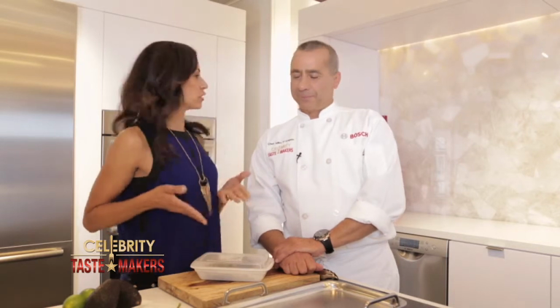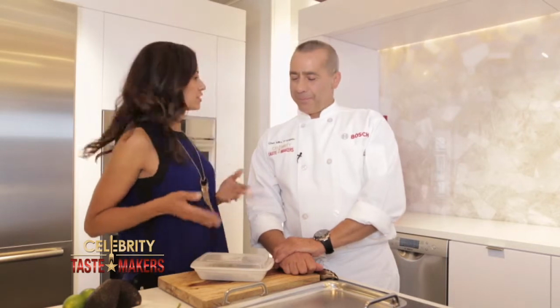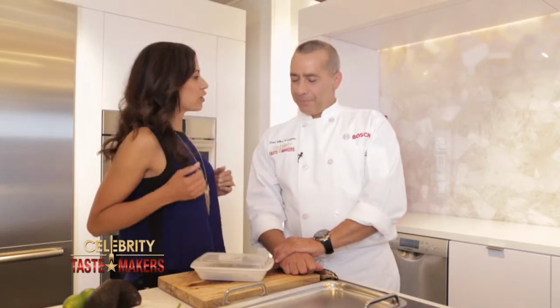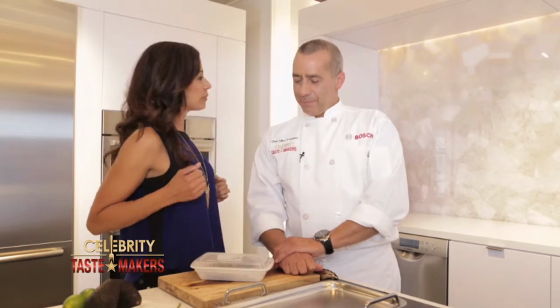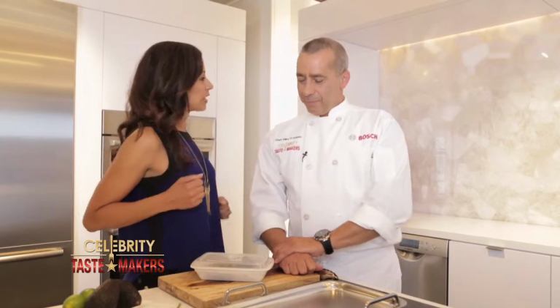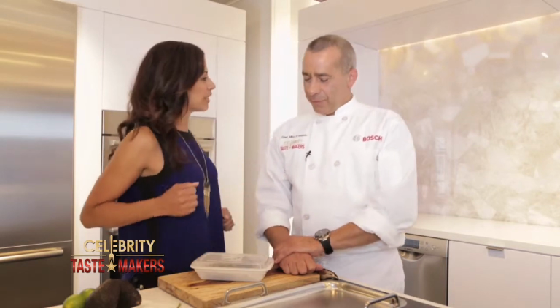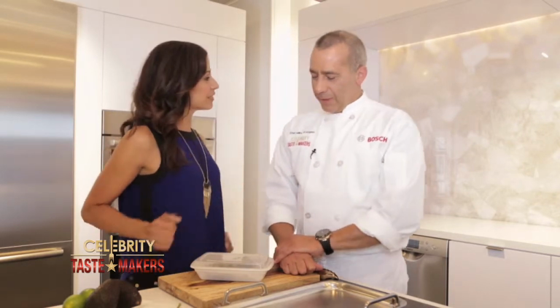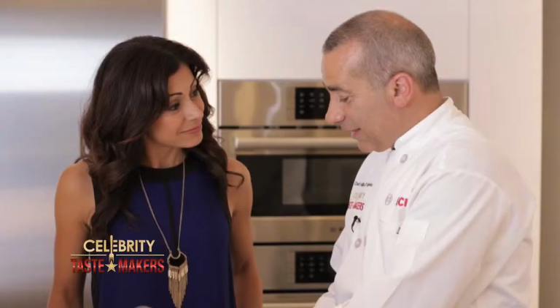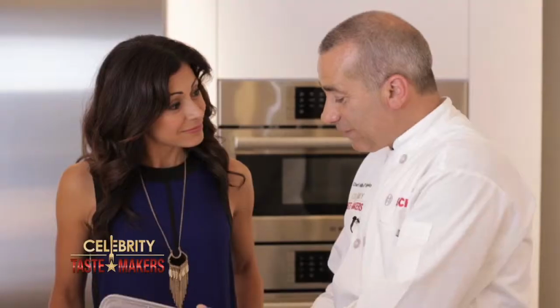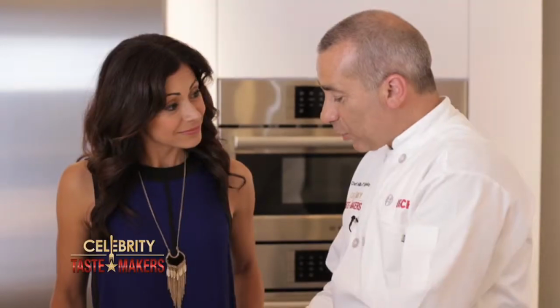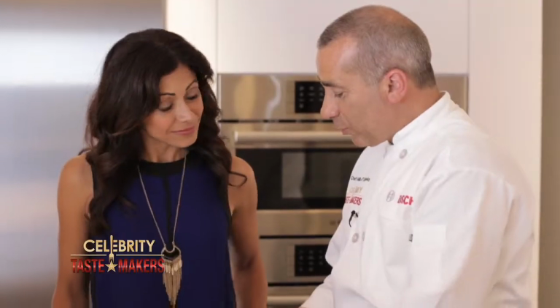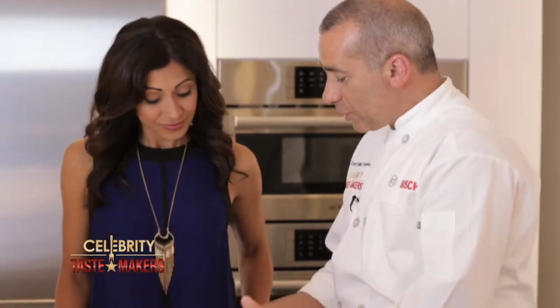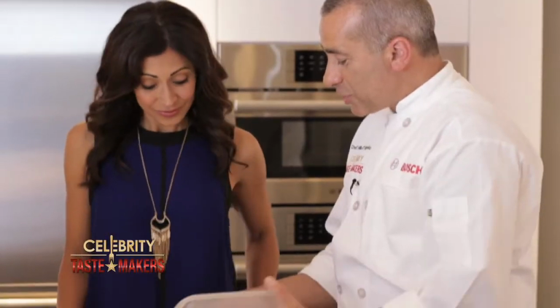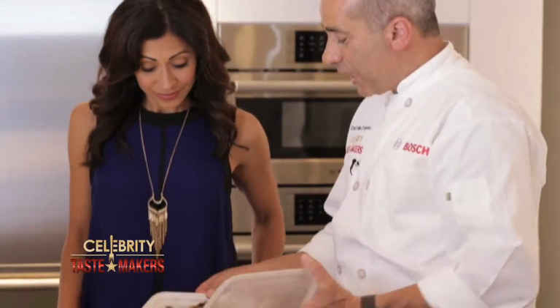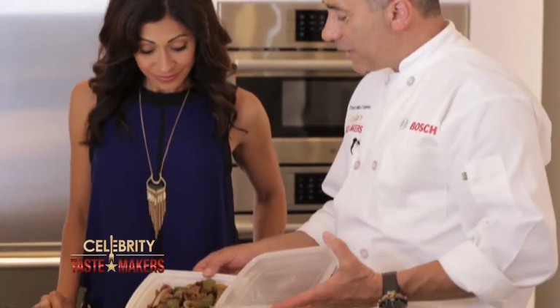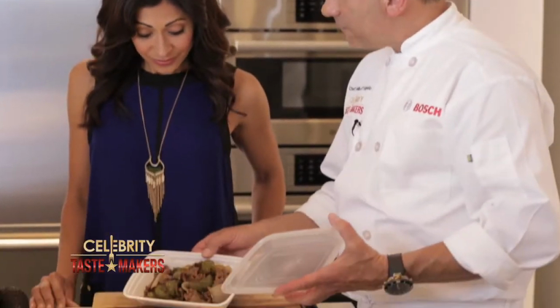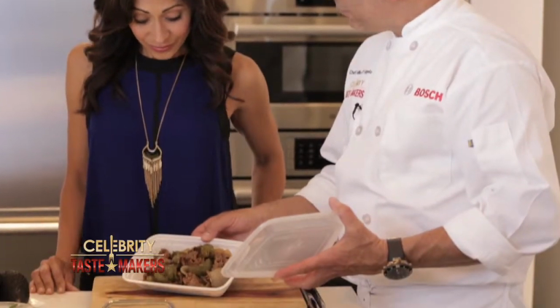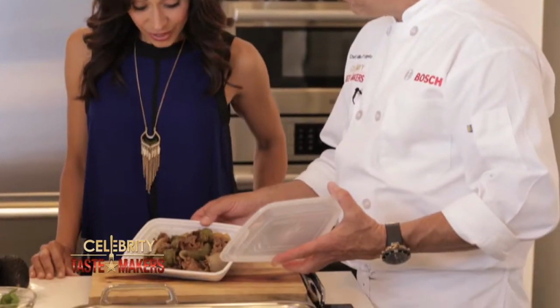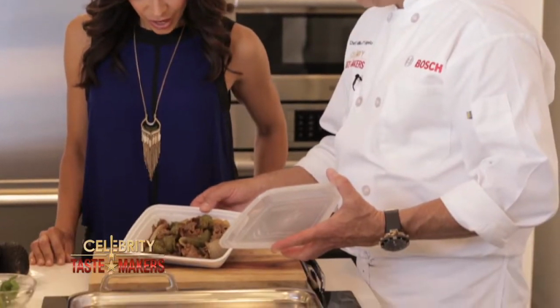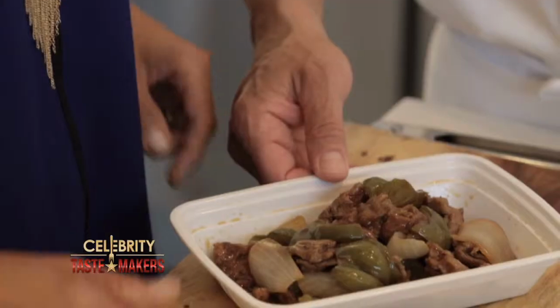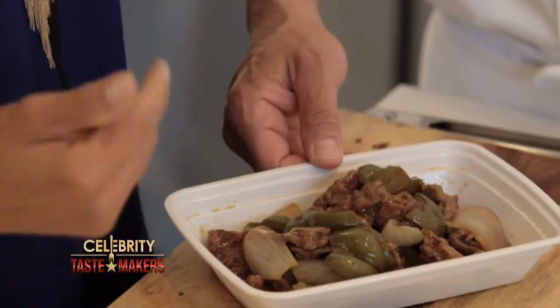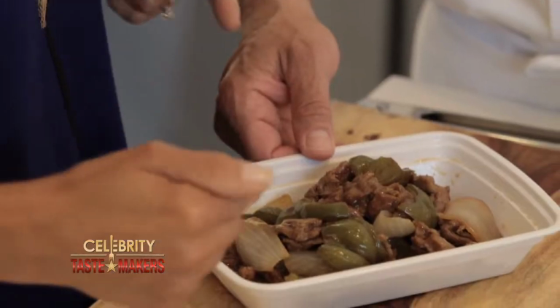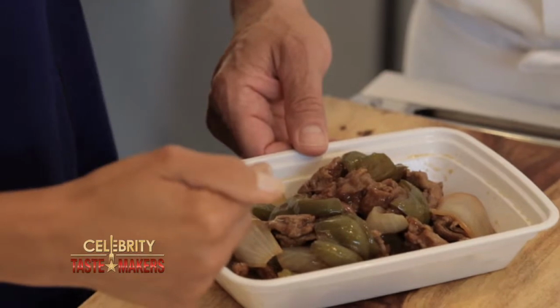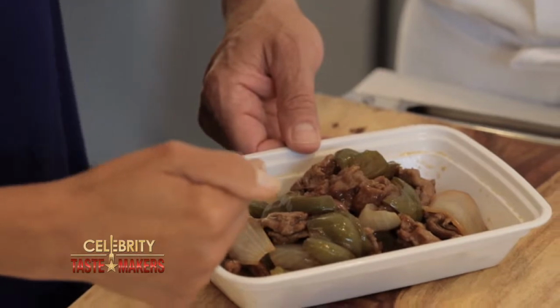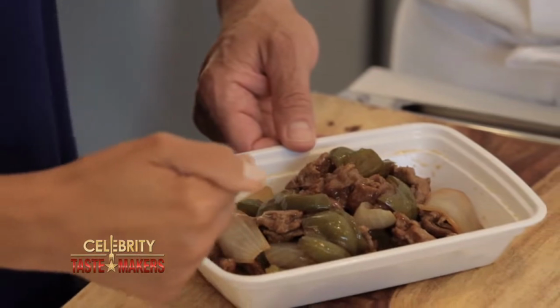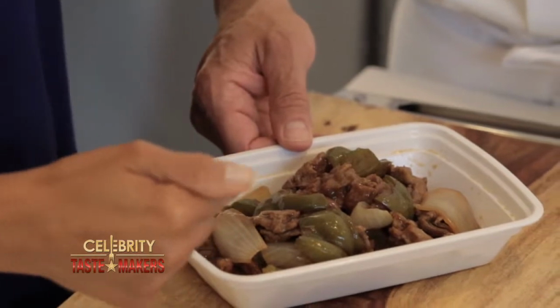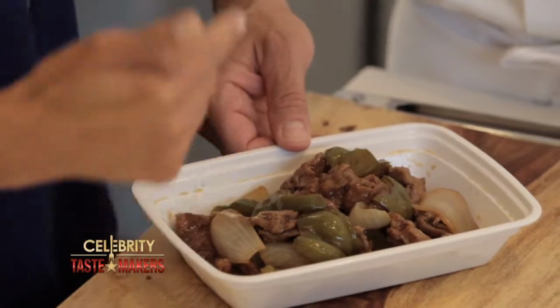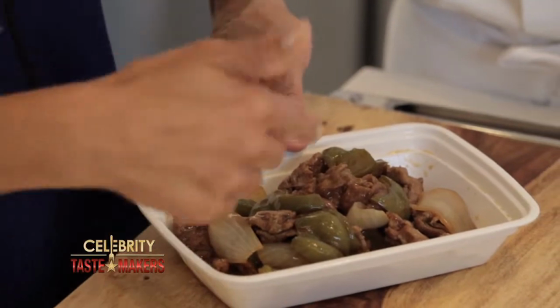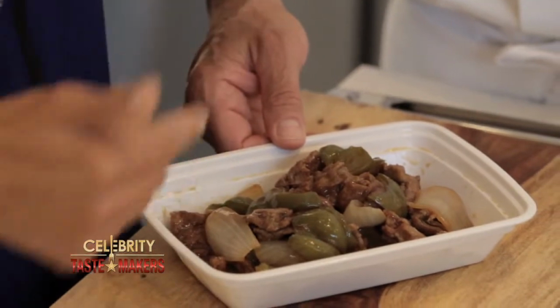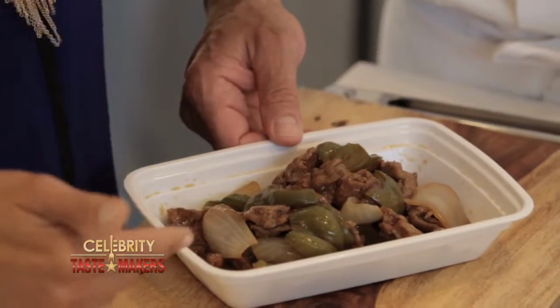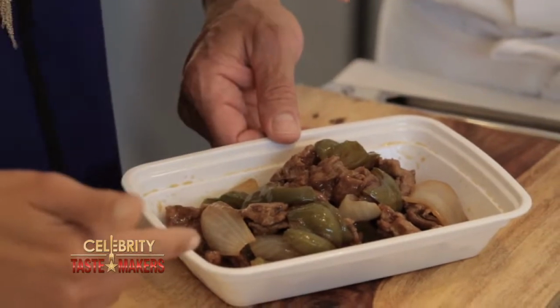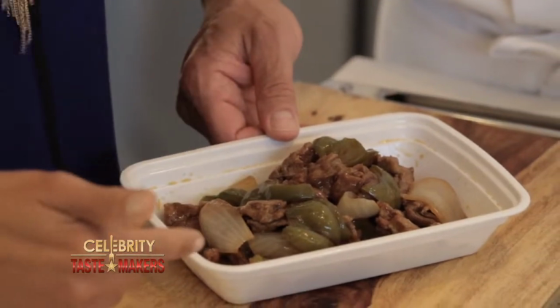What's in the doggy bag, Mike? Leftover Chinese food — one of my favorites: beef and peppers.